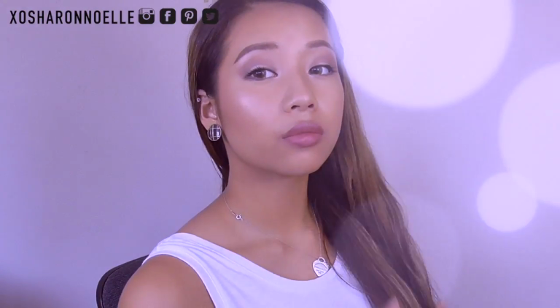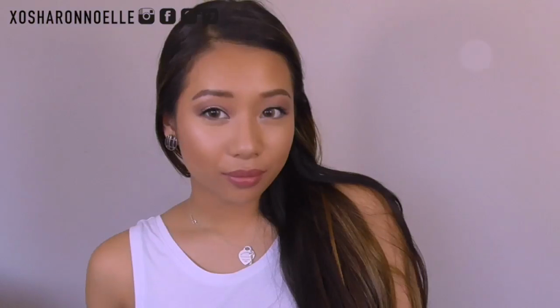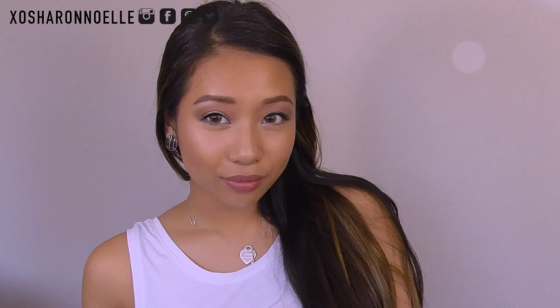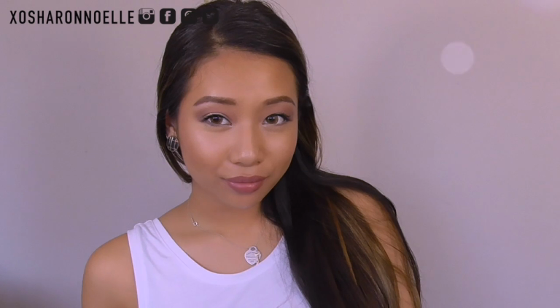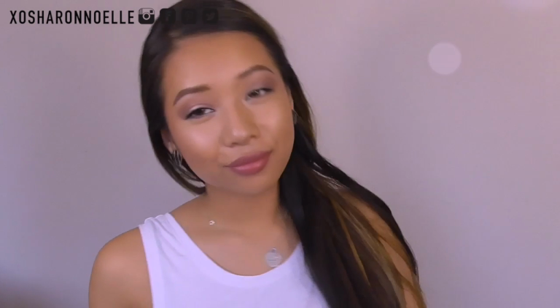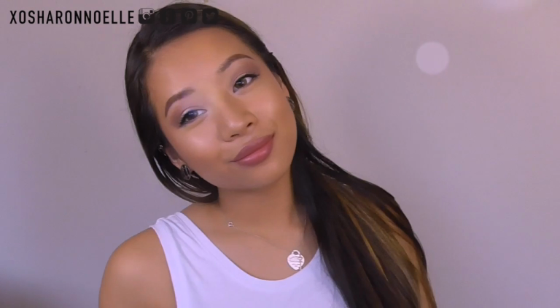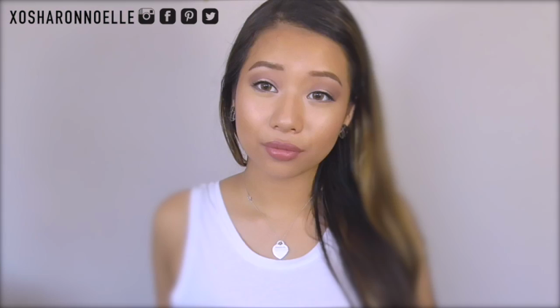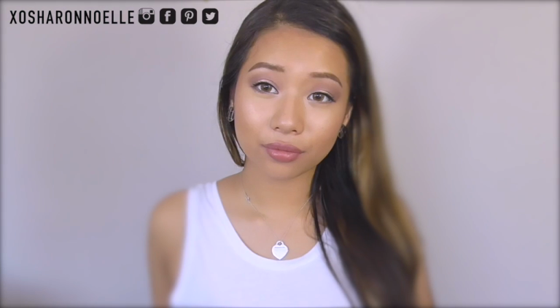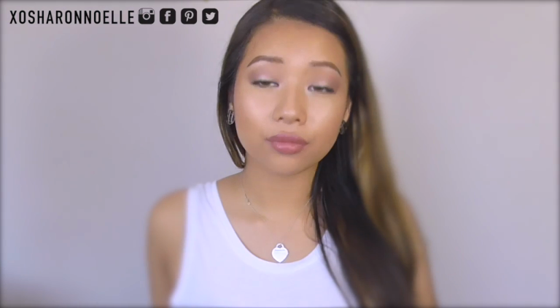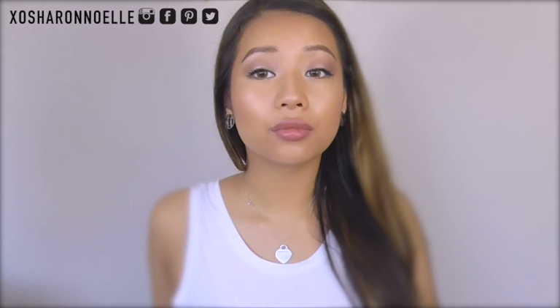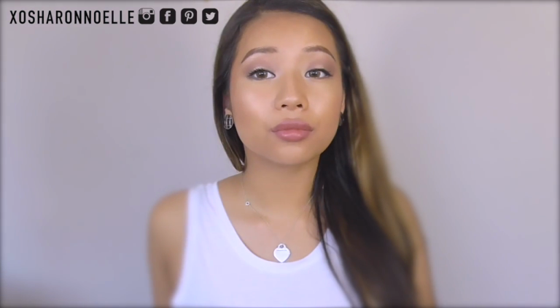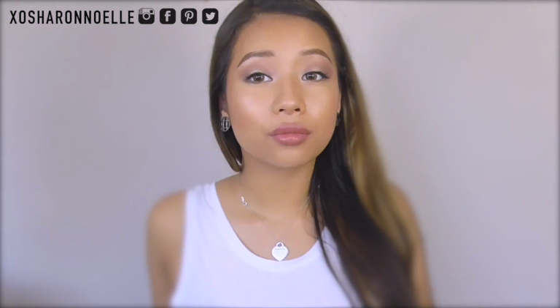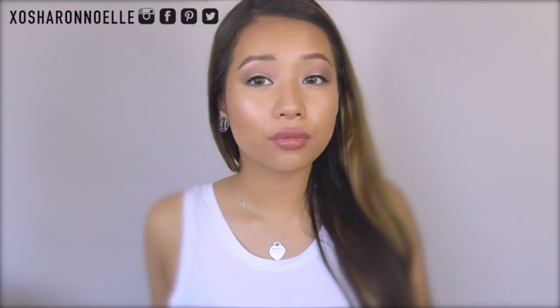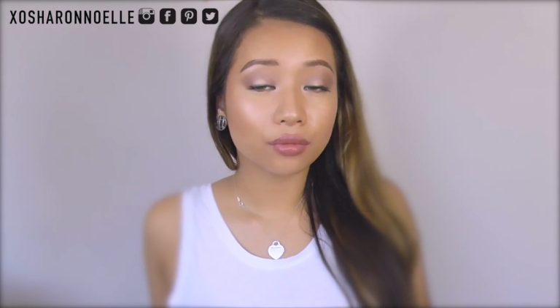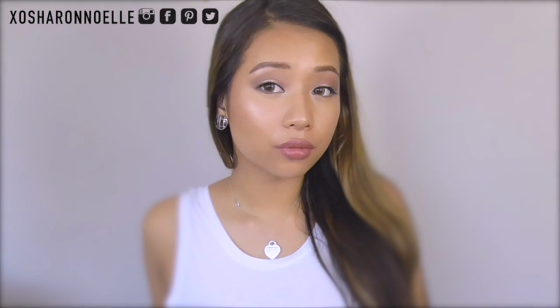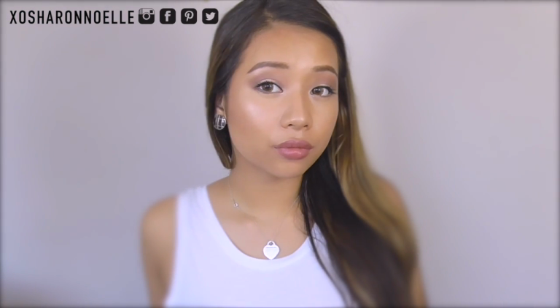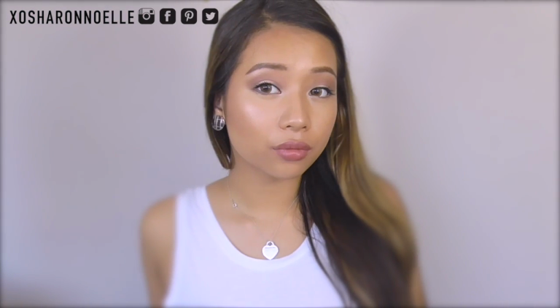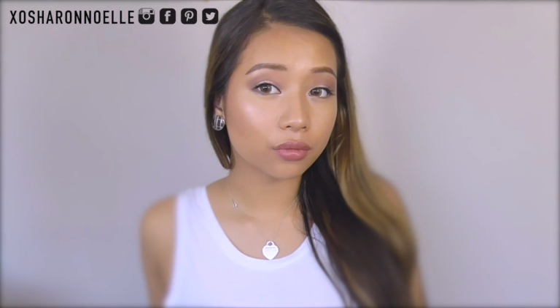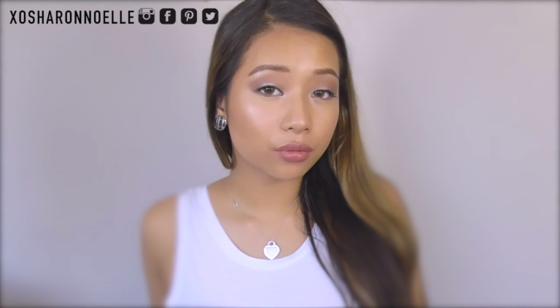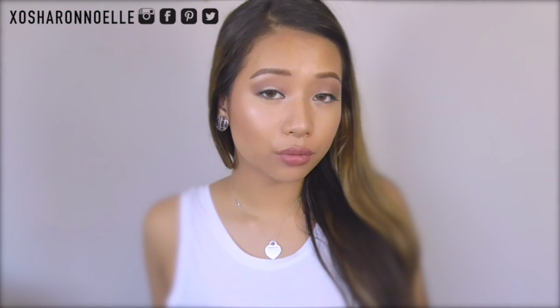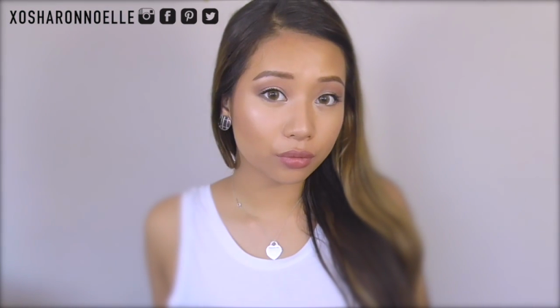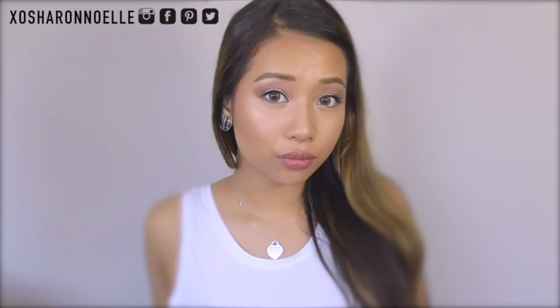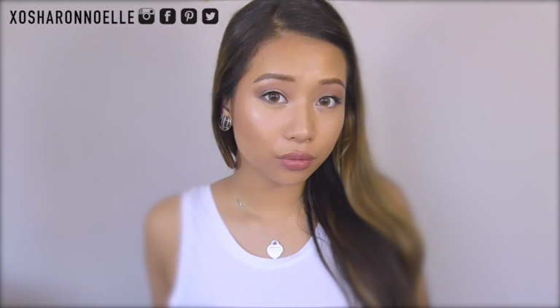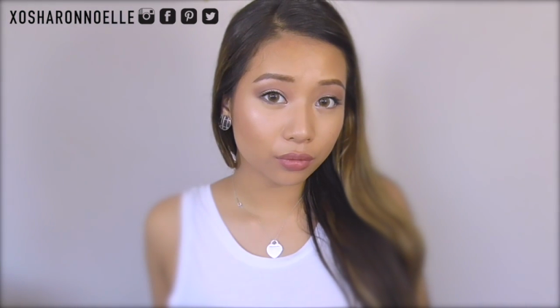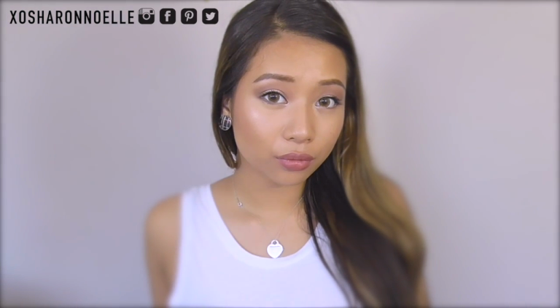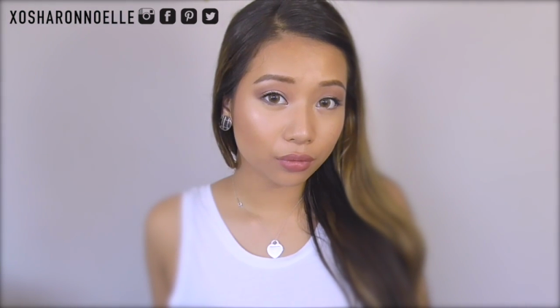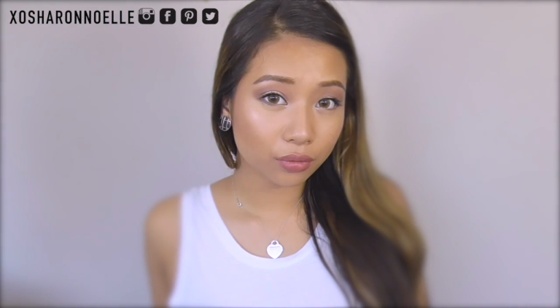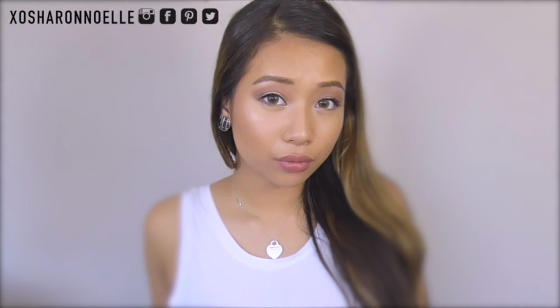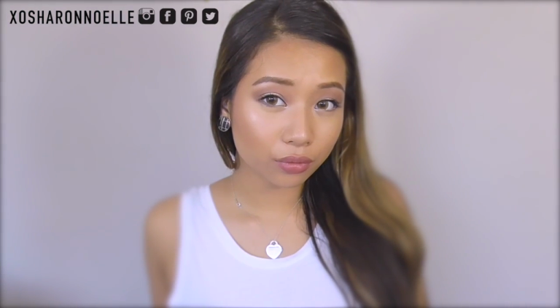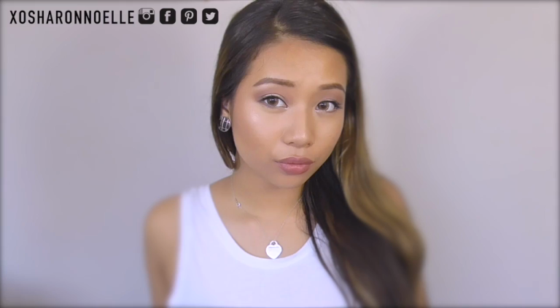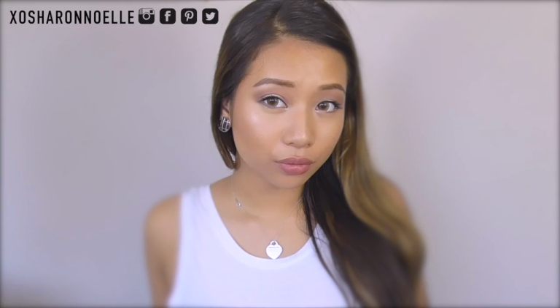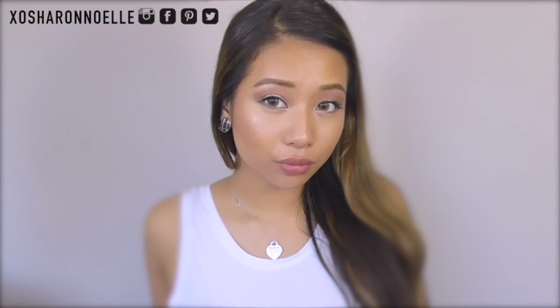In today's tutorial I'll show you guys how to get more of a makeup look using the Lorac Pro Palette. I hope you guys enjoy and let's get started.